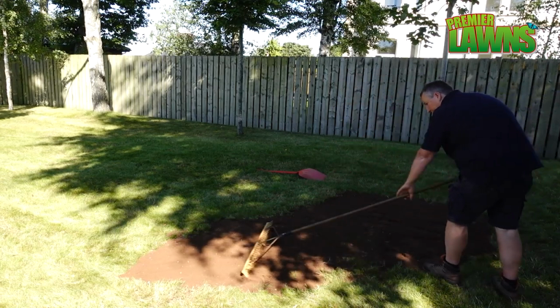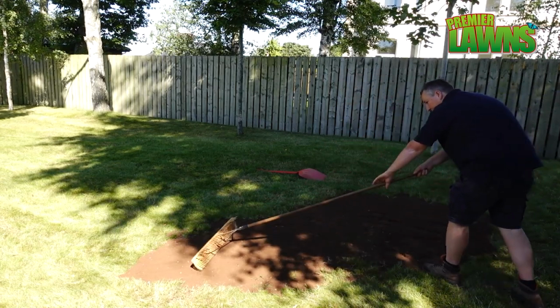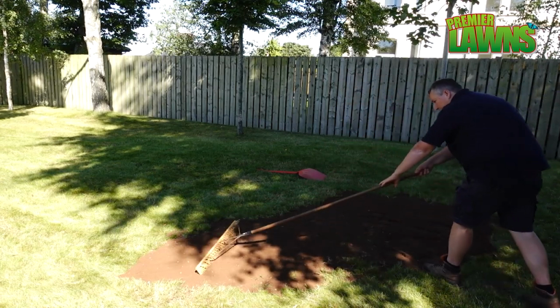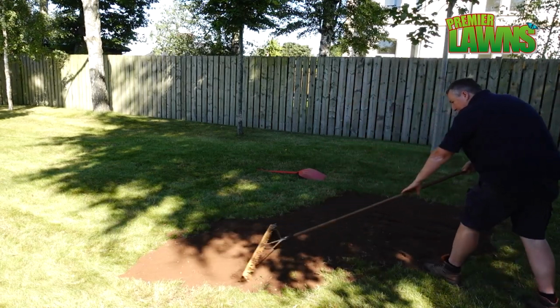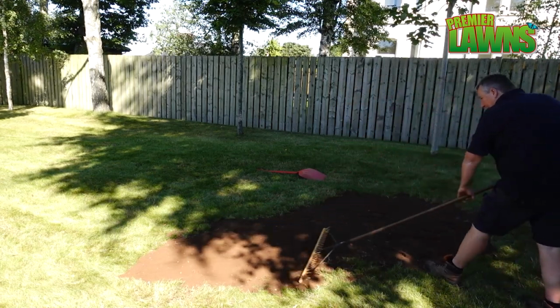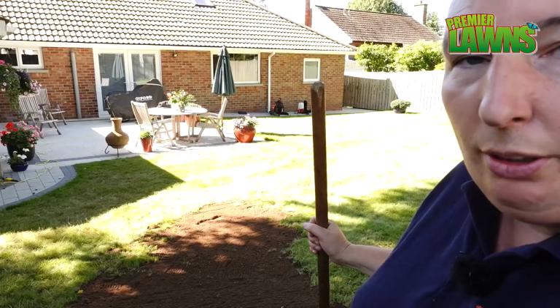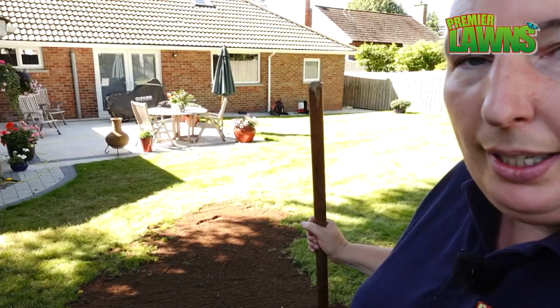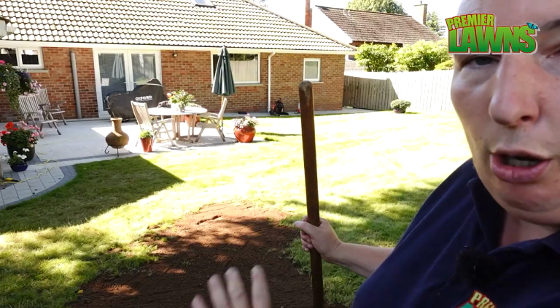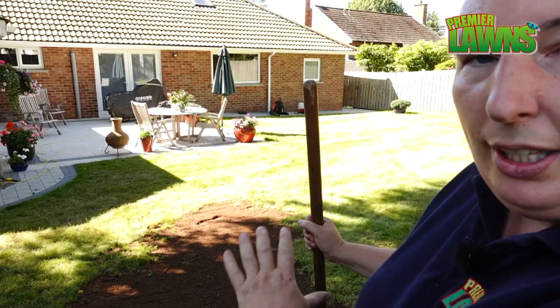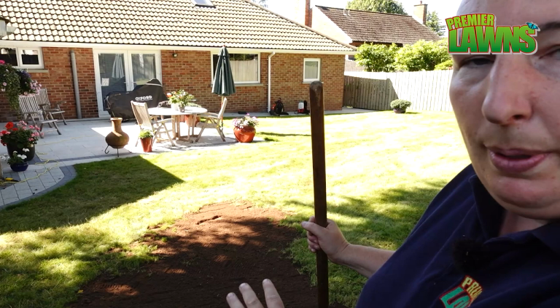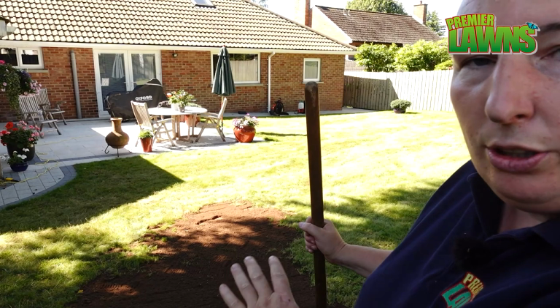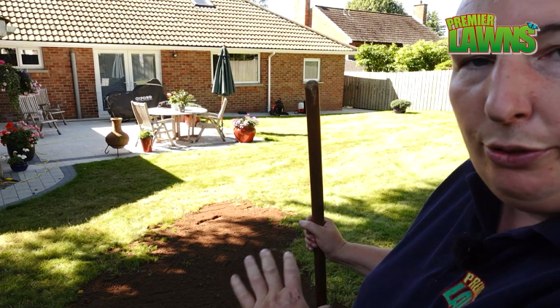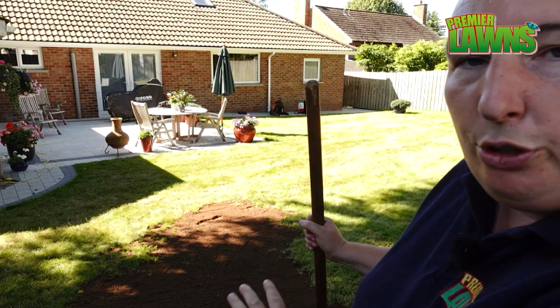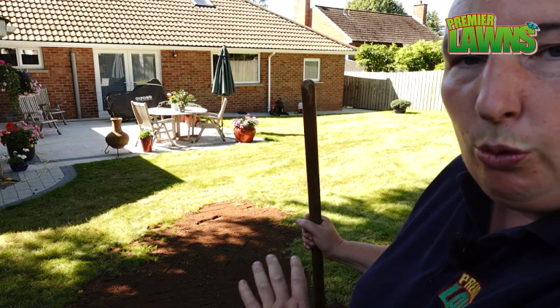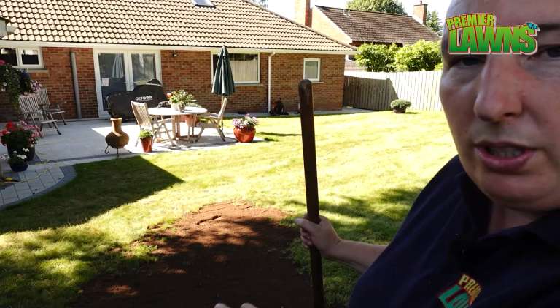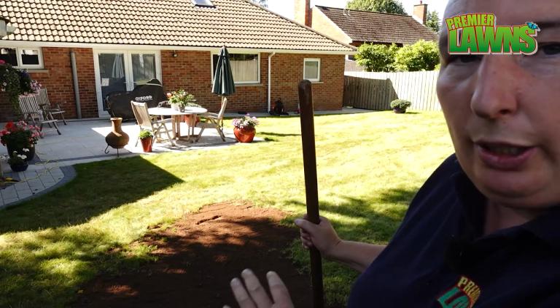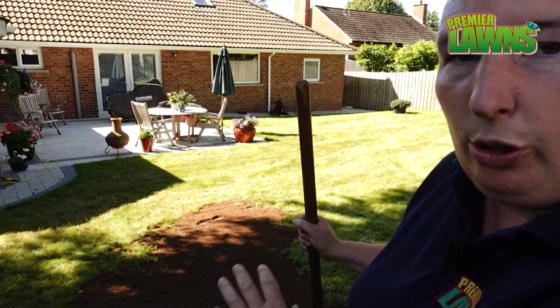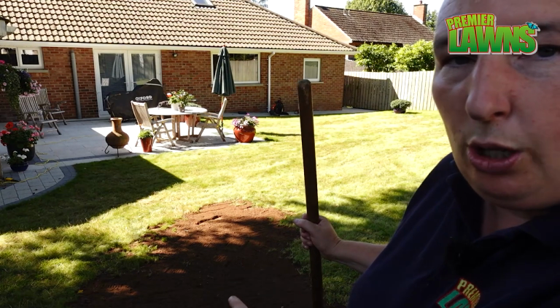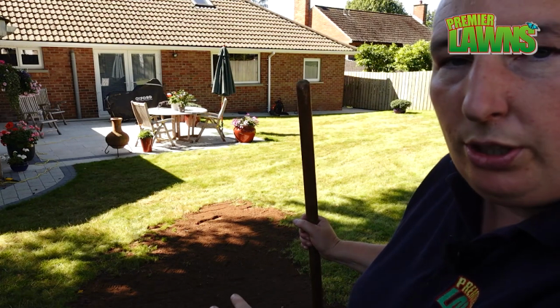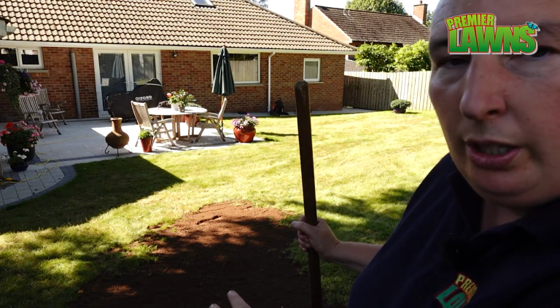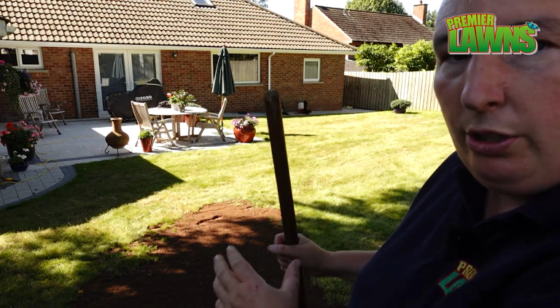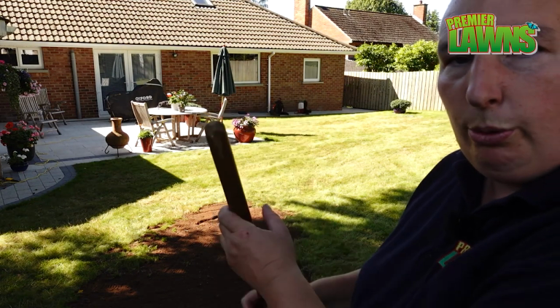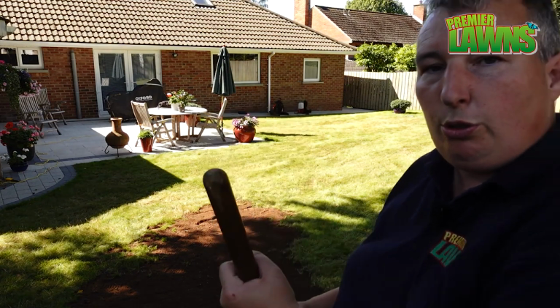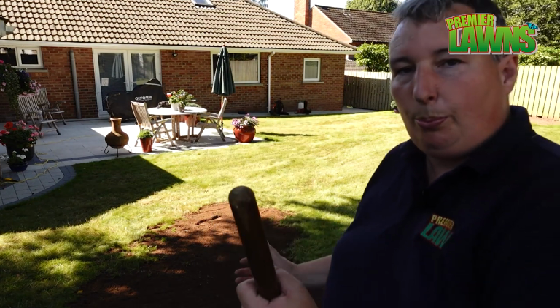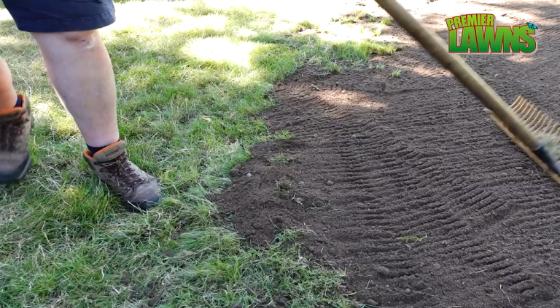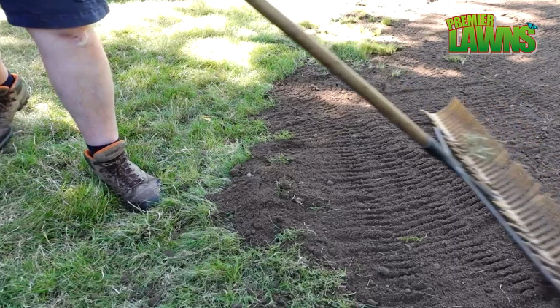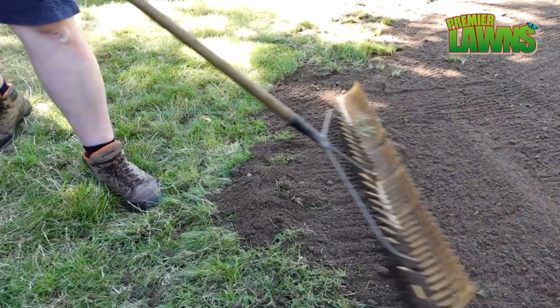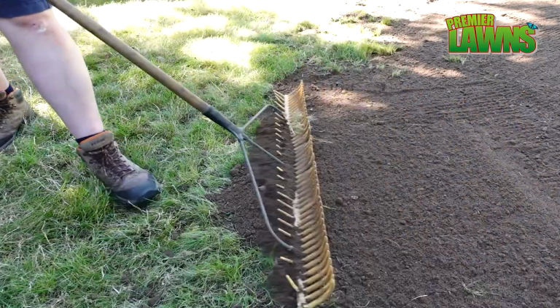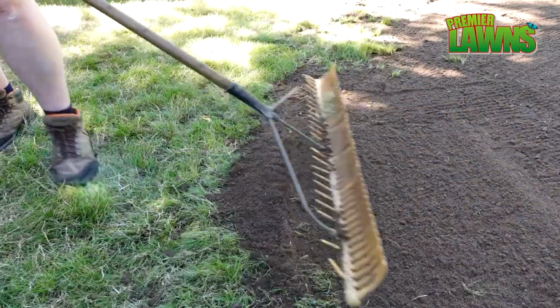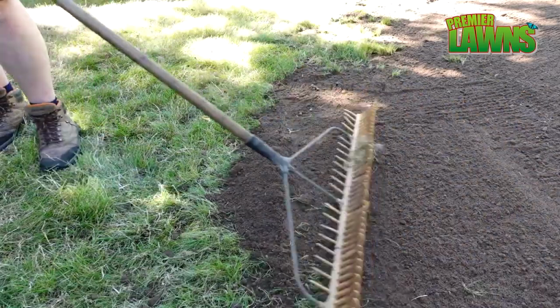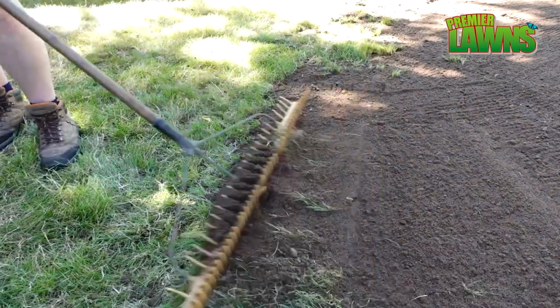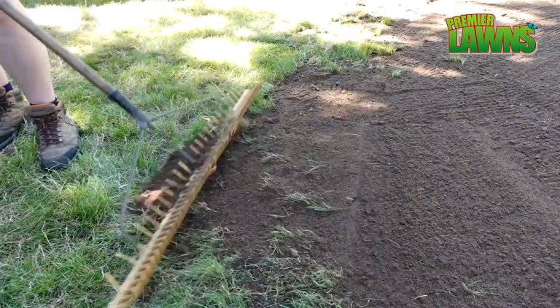I'm coming to my final rake on this bit. There are a few stones sitting on the surface, so we're just going to pull them off and put them into the next hole.